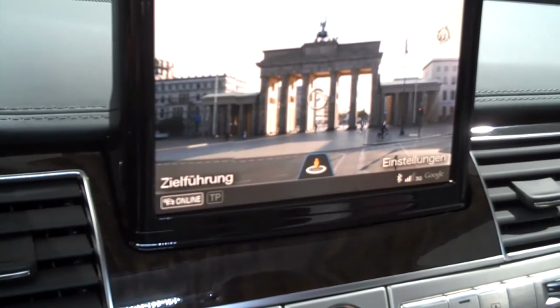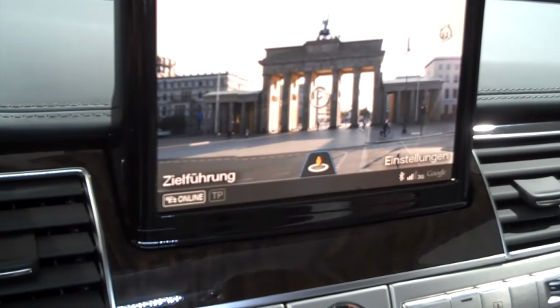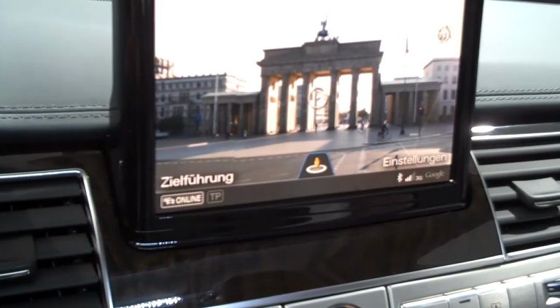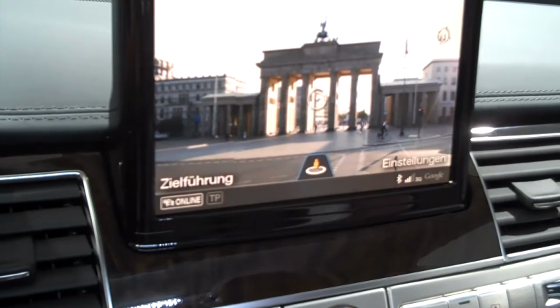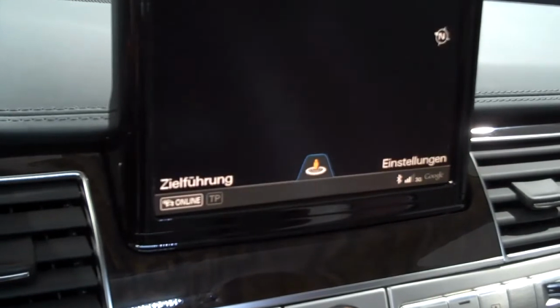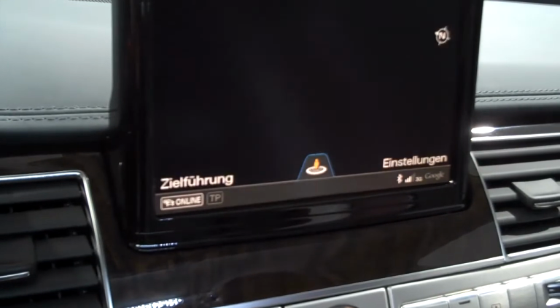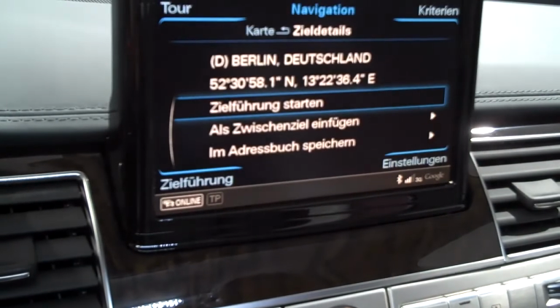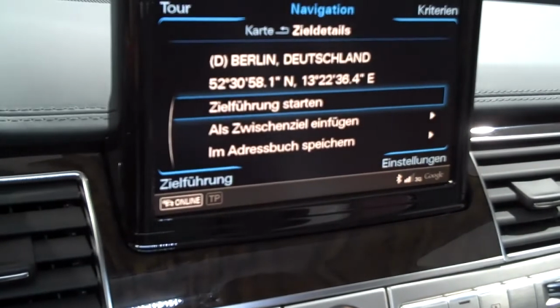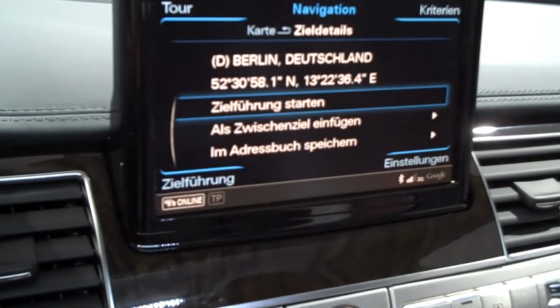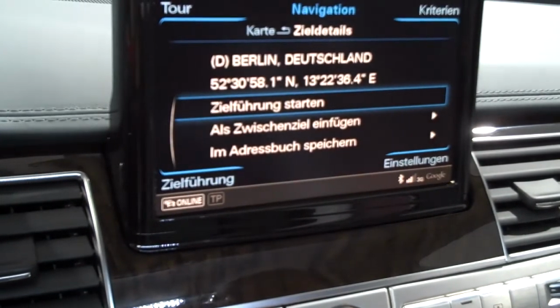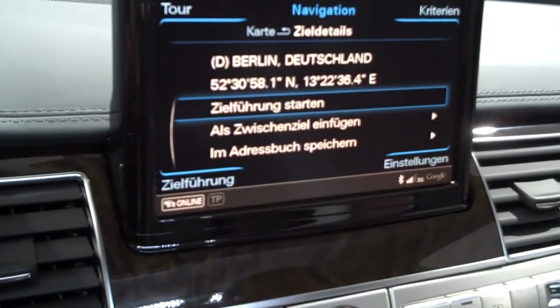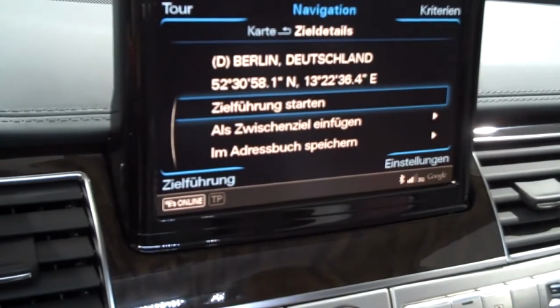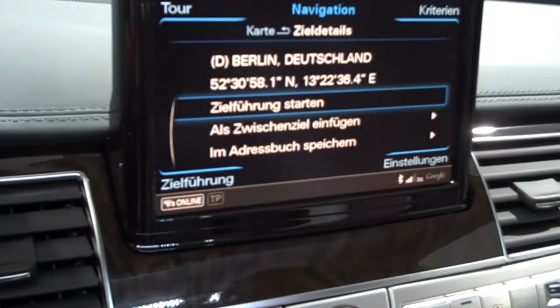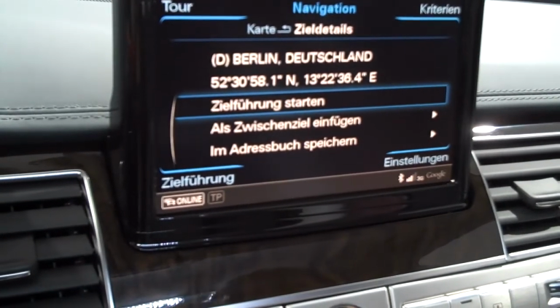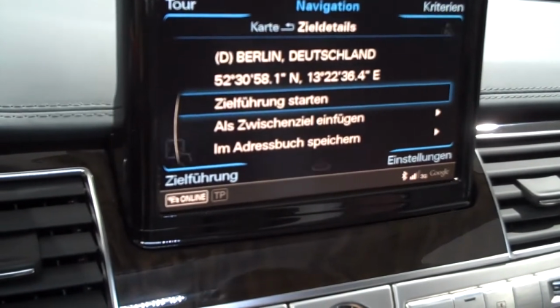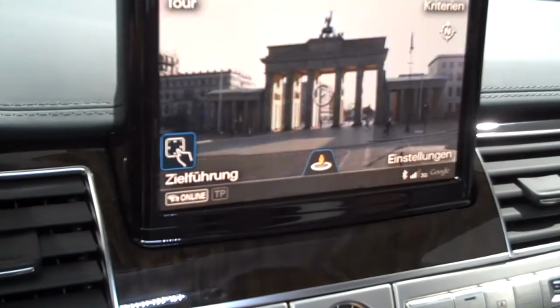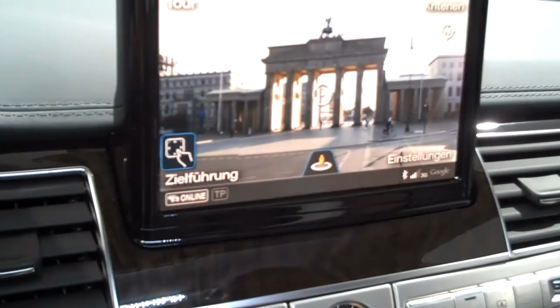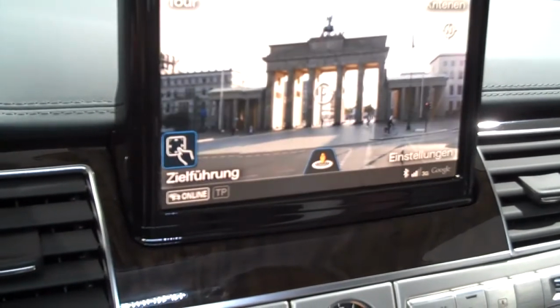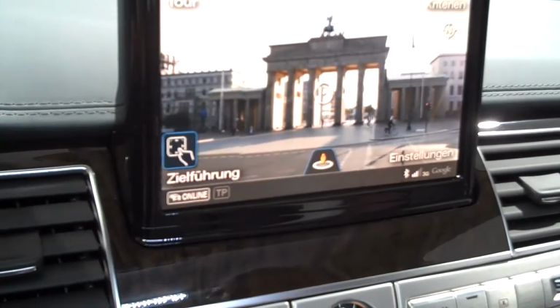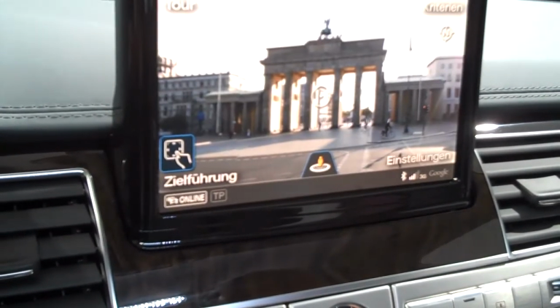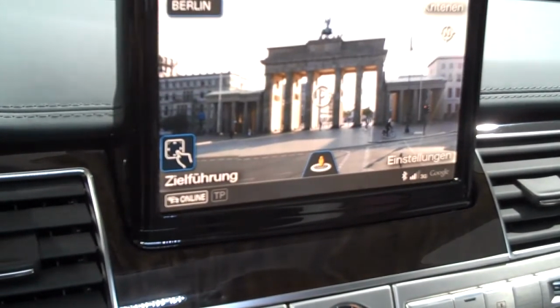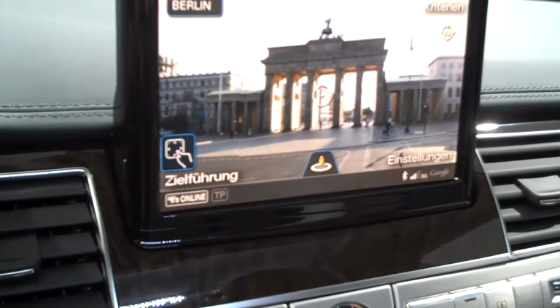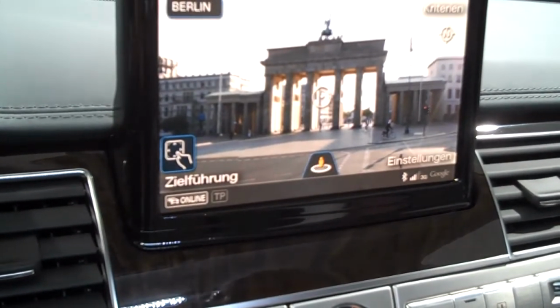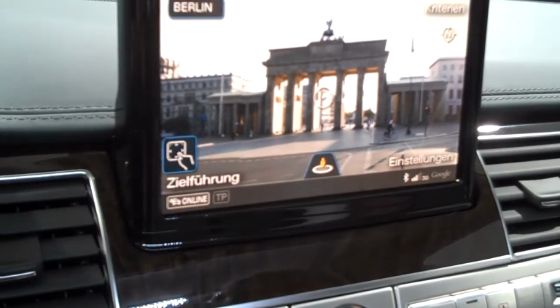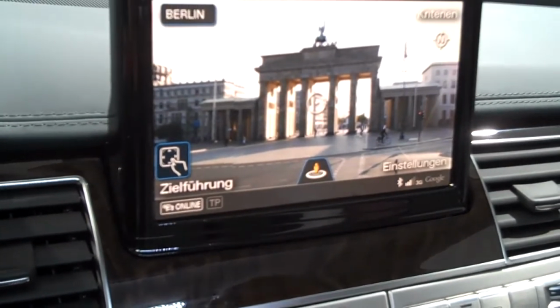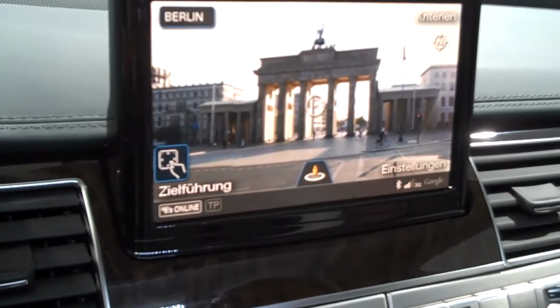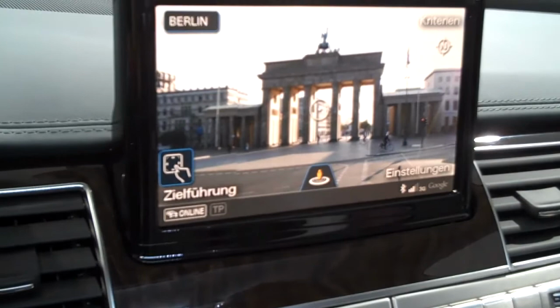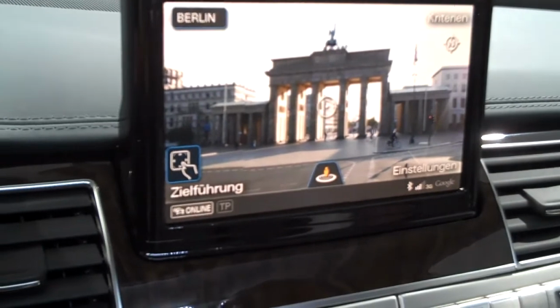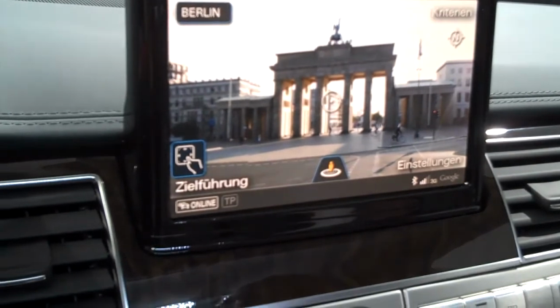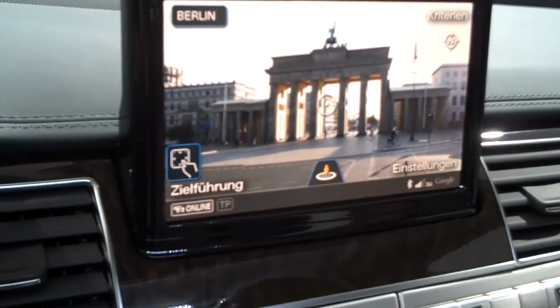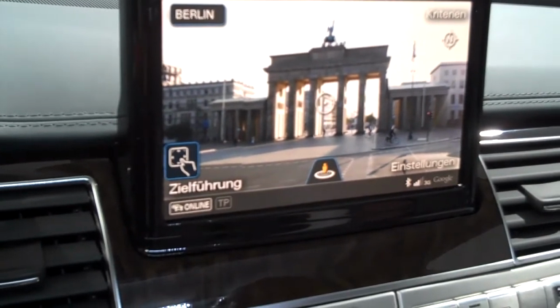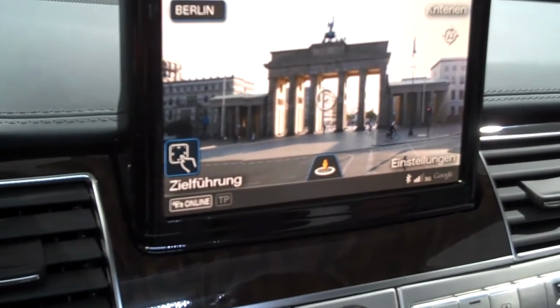I might just sit in the passenger seat and play with that. Thanks a lot.